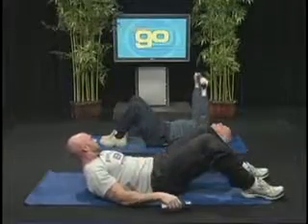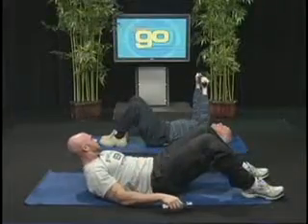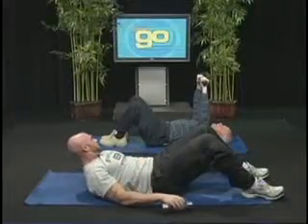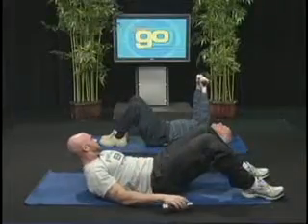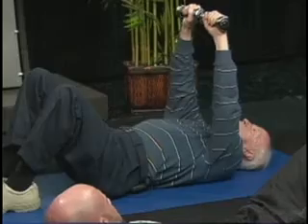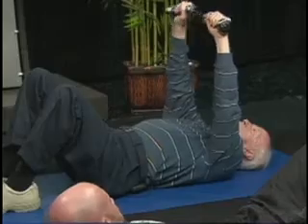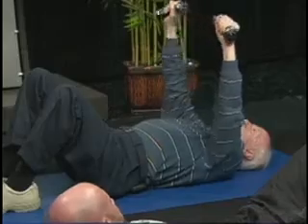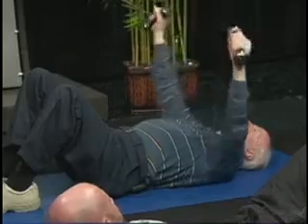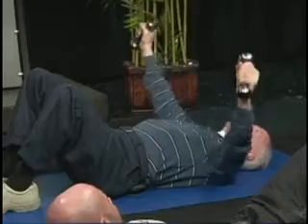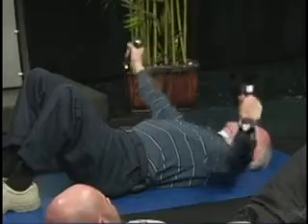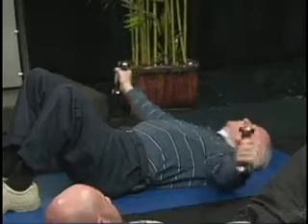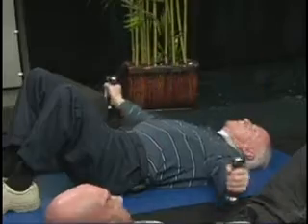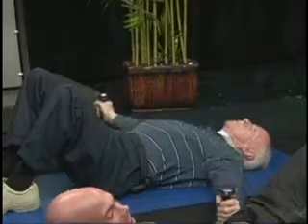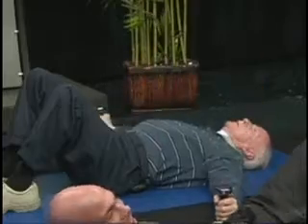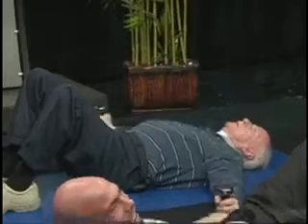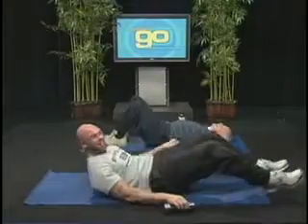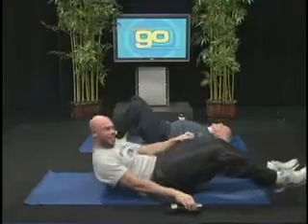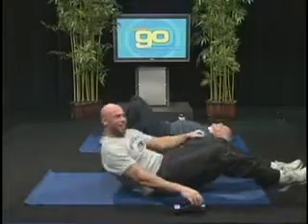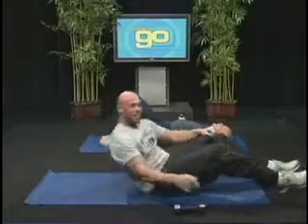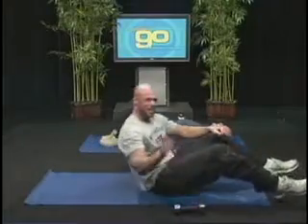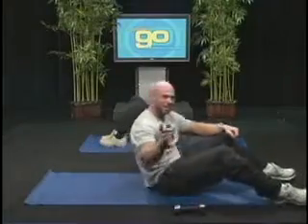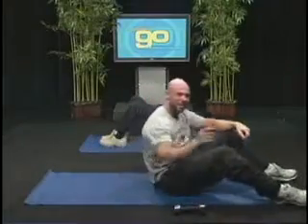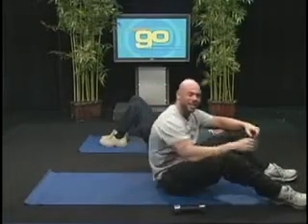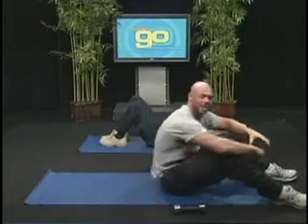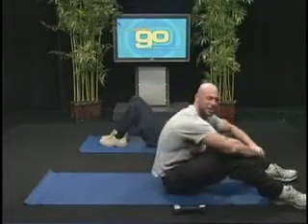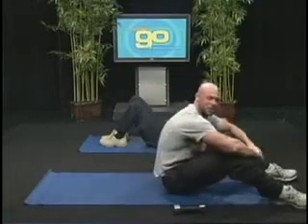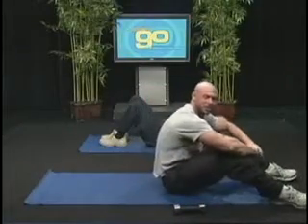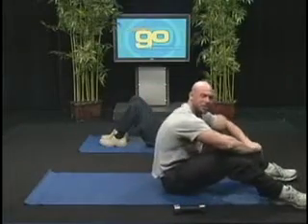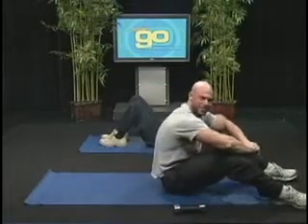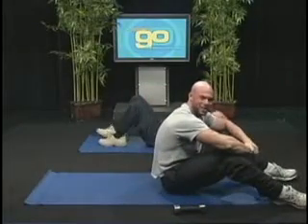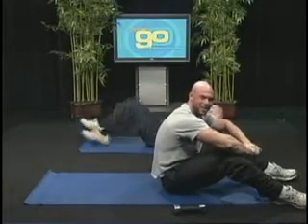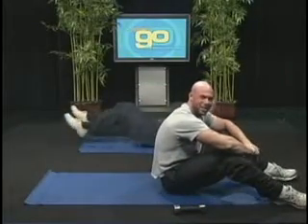How are you feeling over there? I'm still here. Alright everybody, now it's your turn to Get Up and Go.